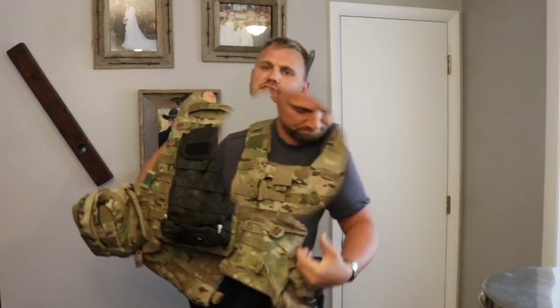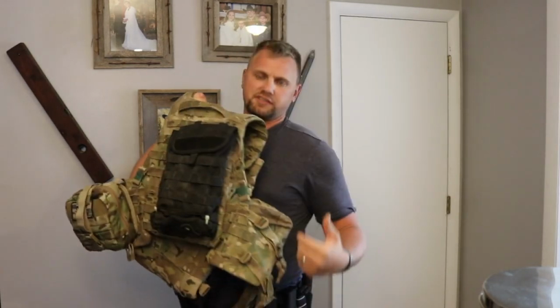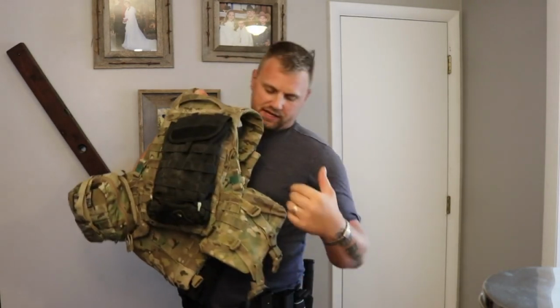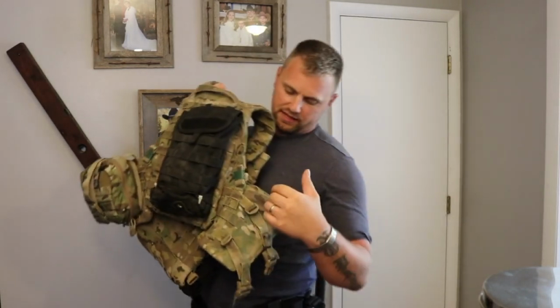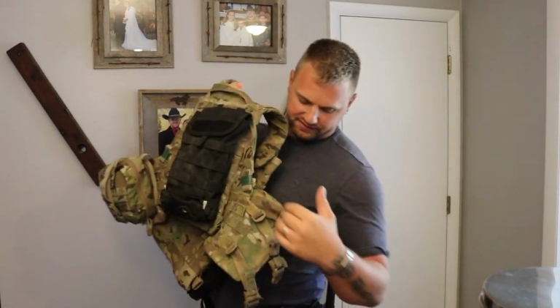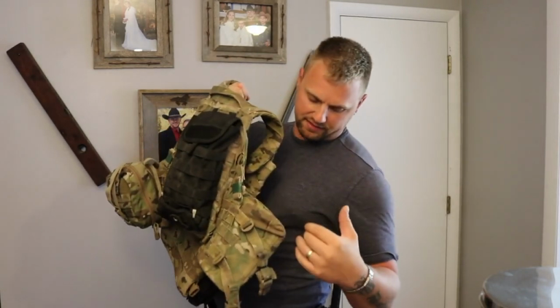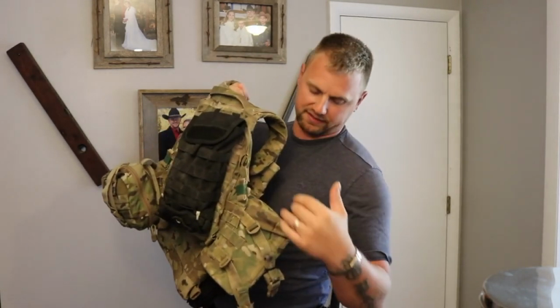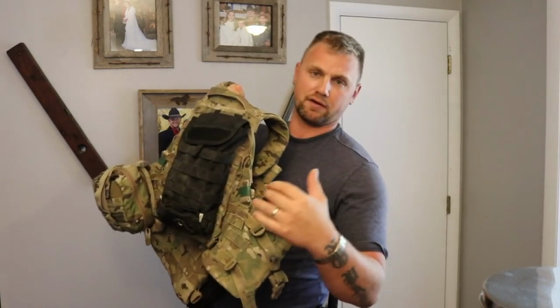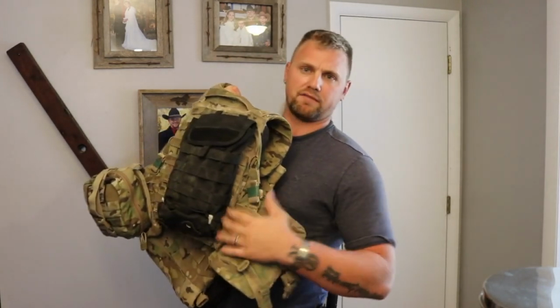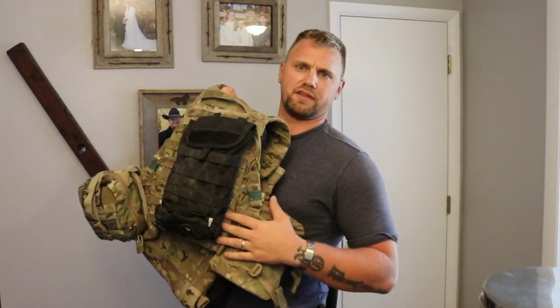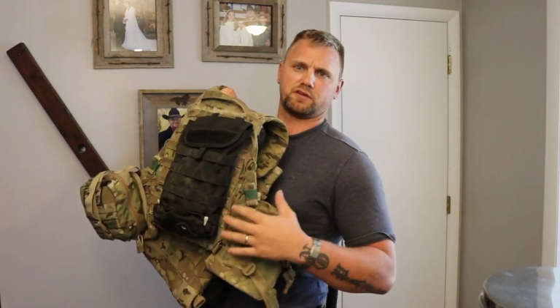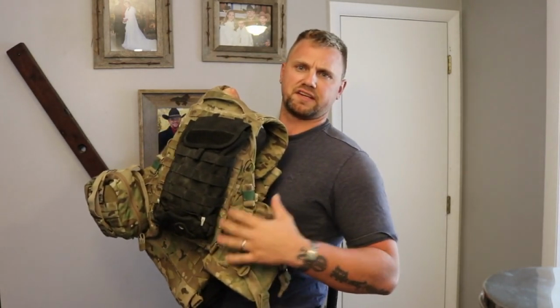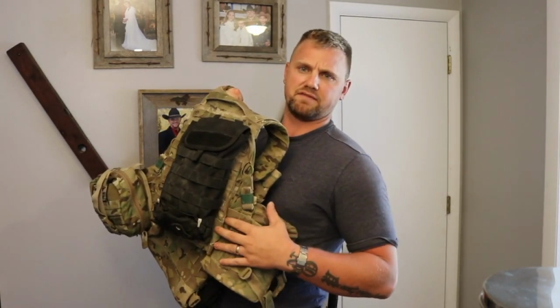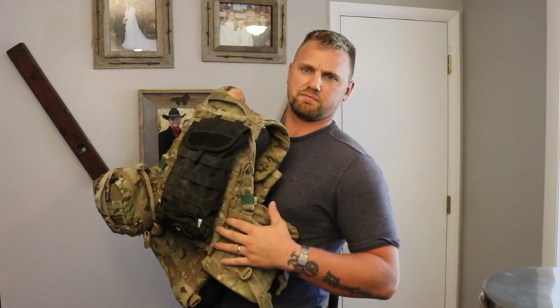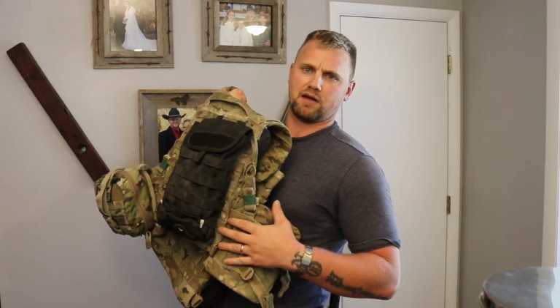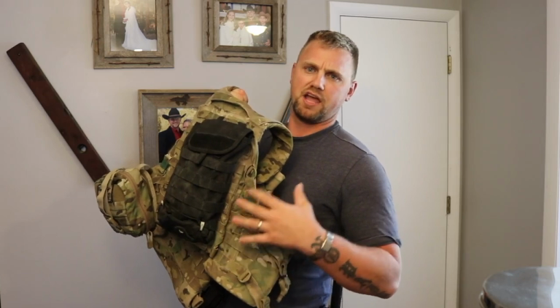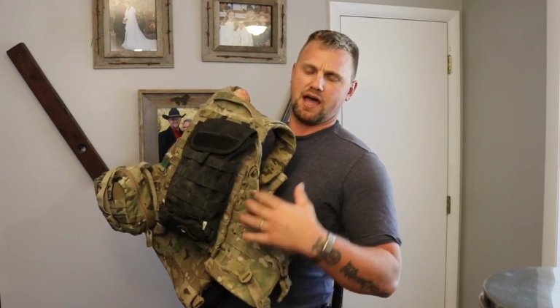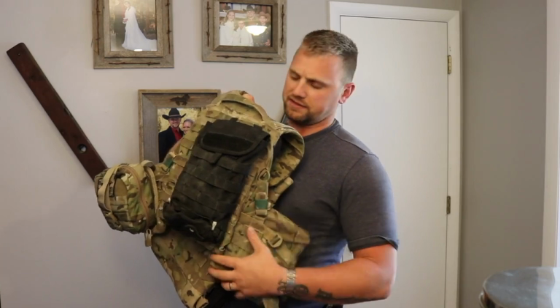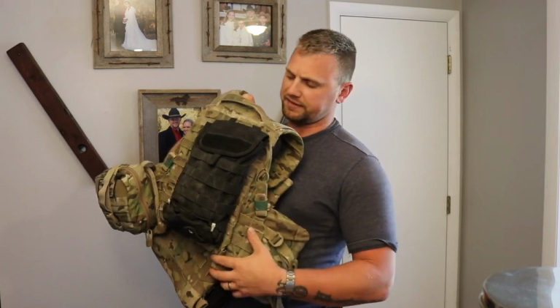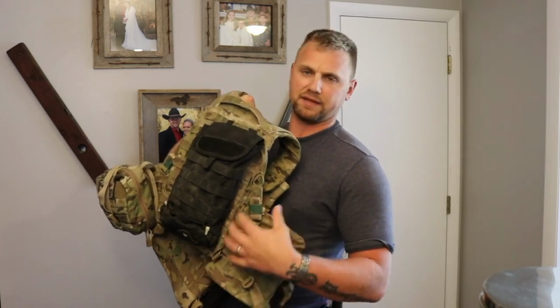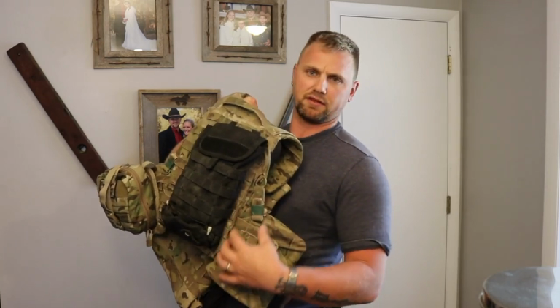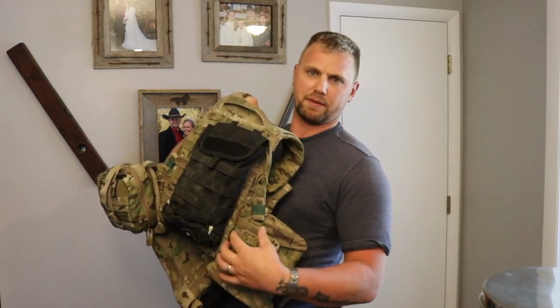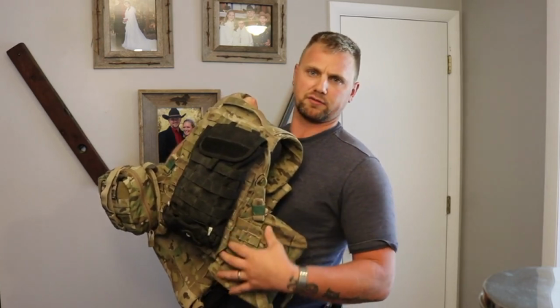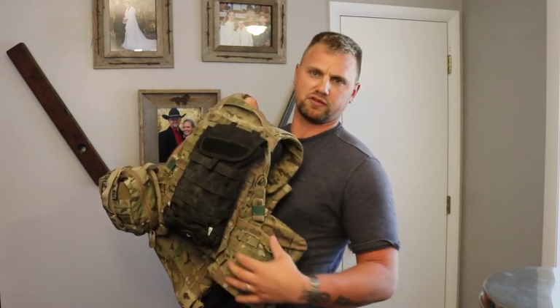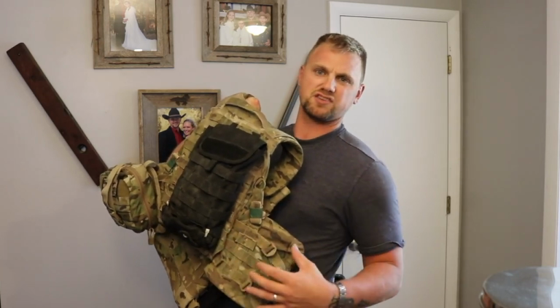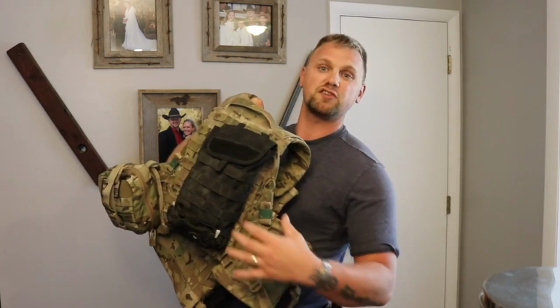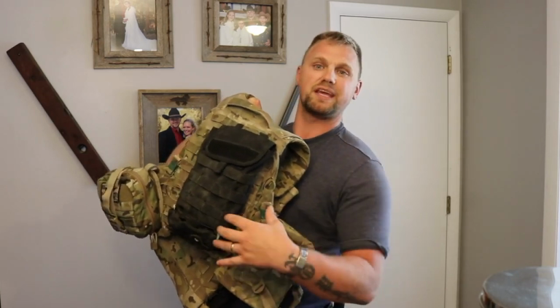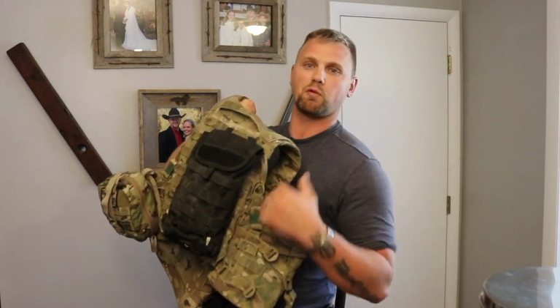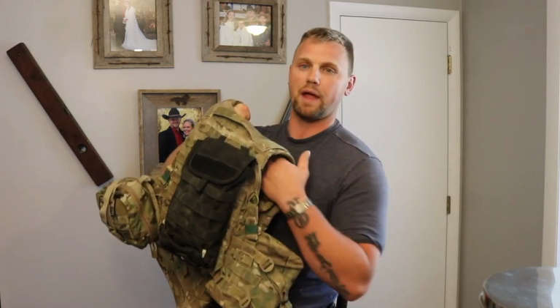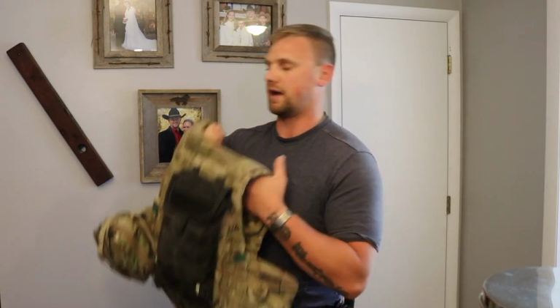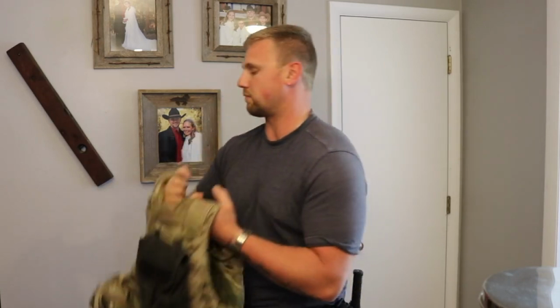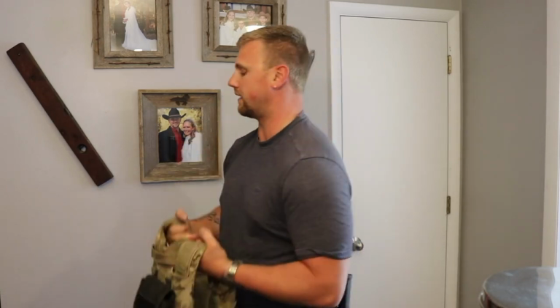One last thing I want to mention is a night vision pouch — I don't have it on this one, but it does help to have a little pouch with your night vision. I usually keep that right behind my radio.